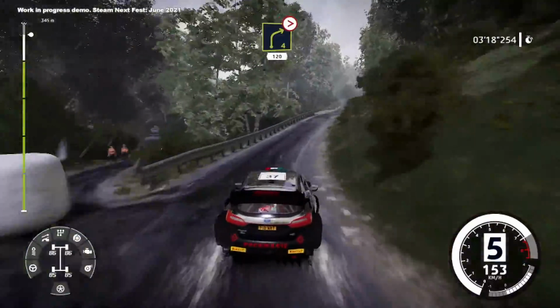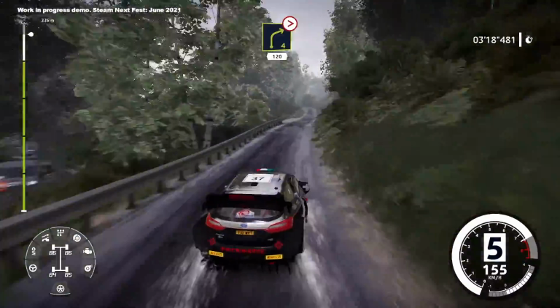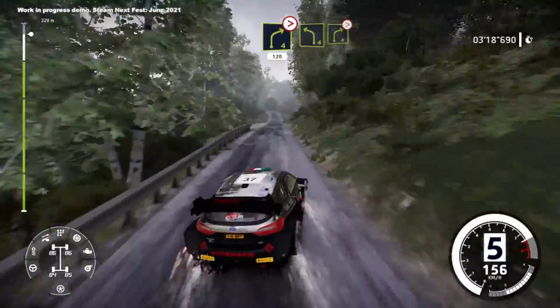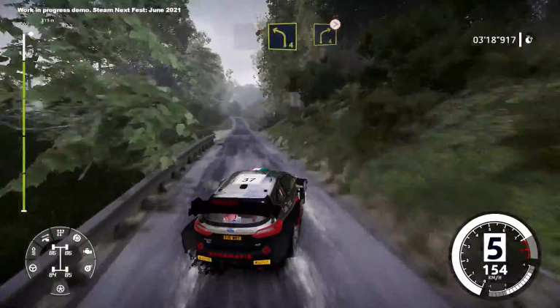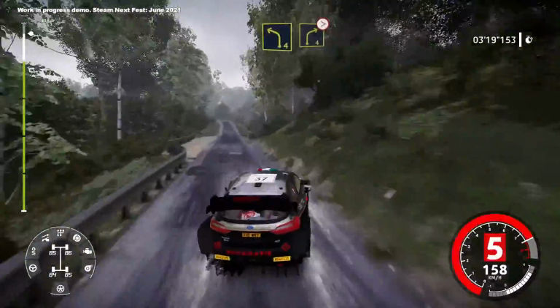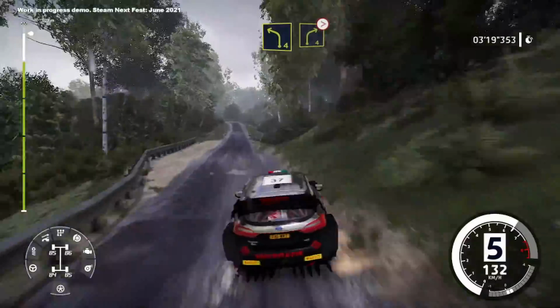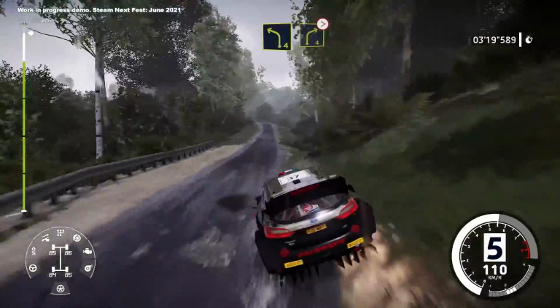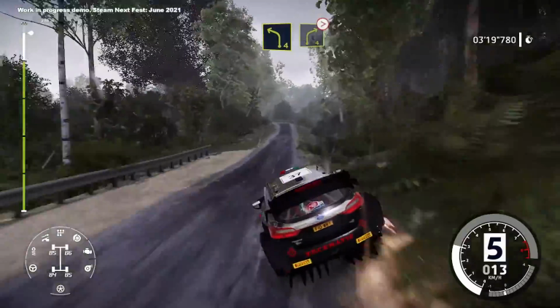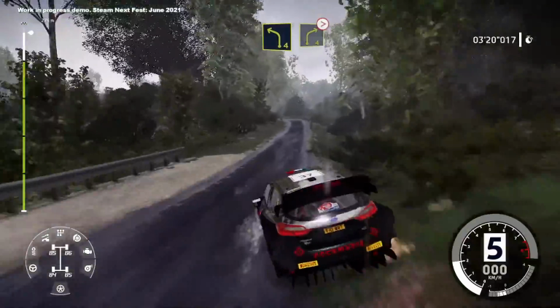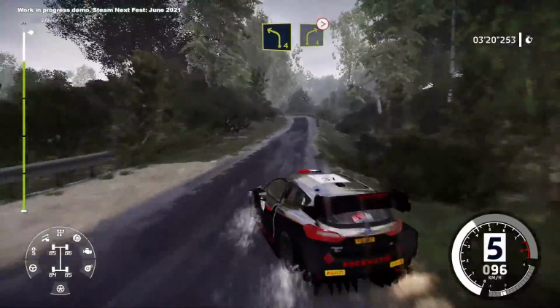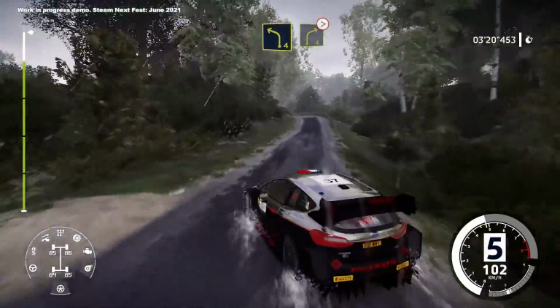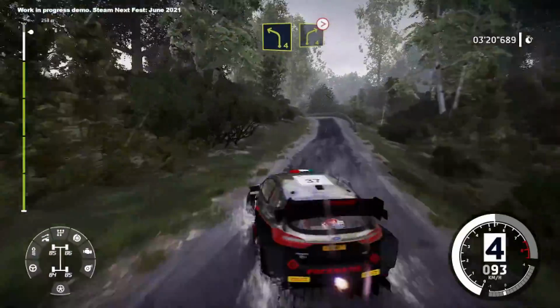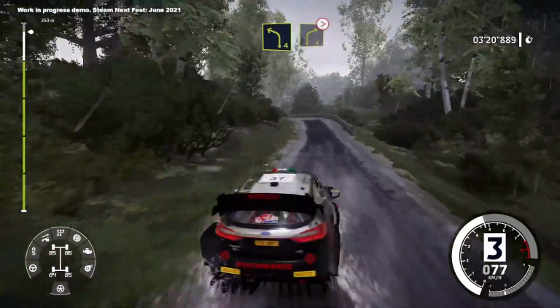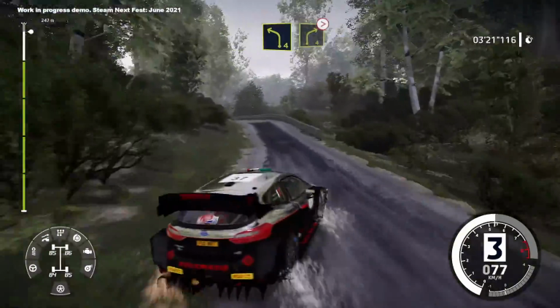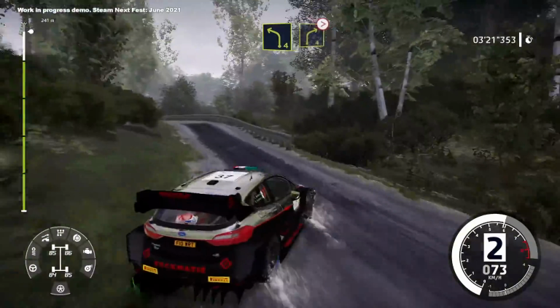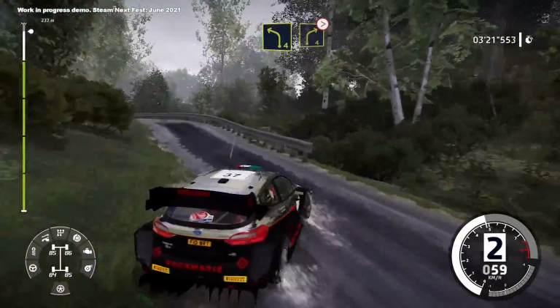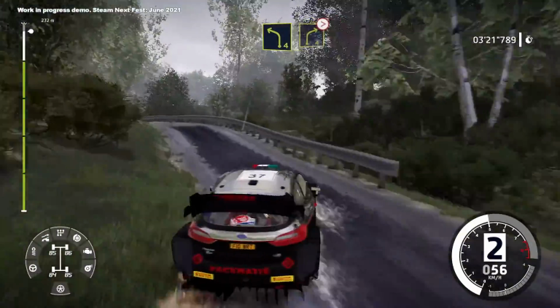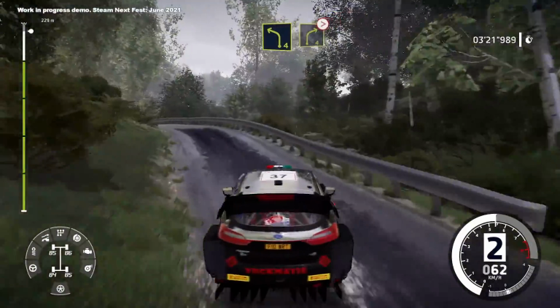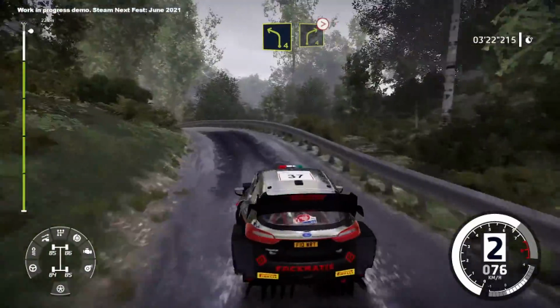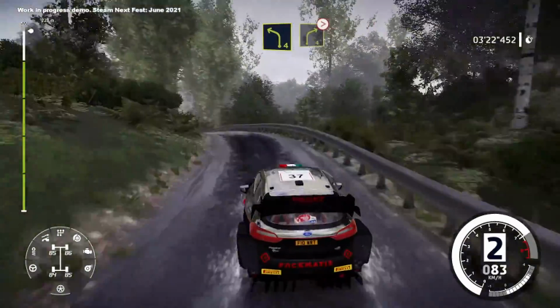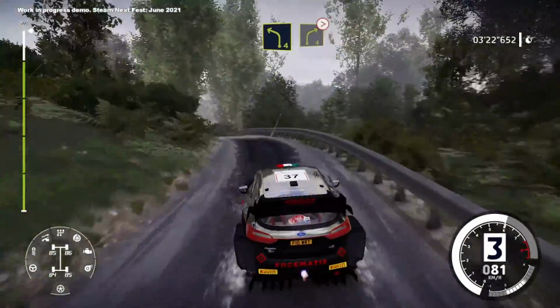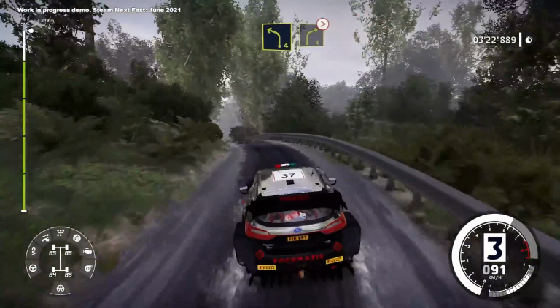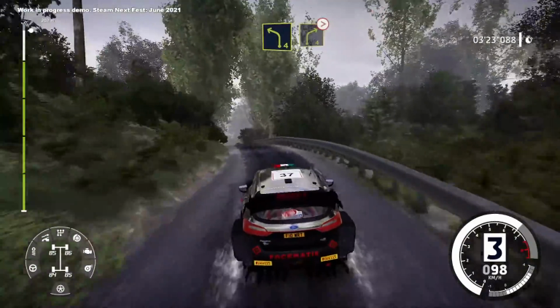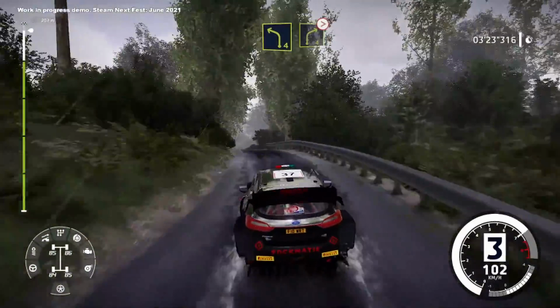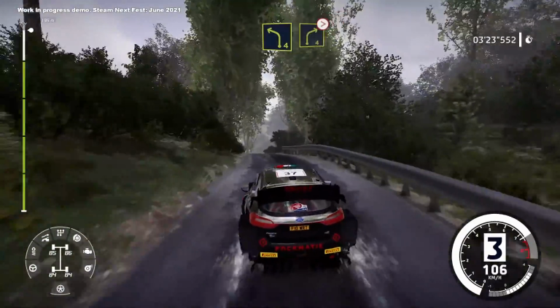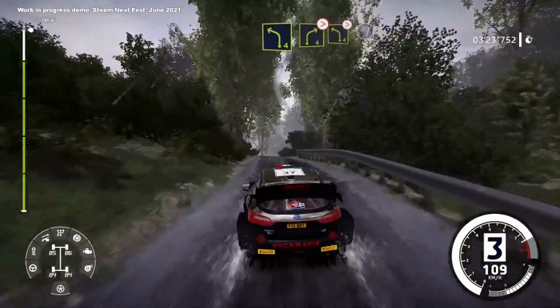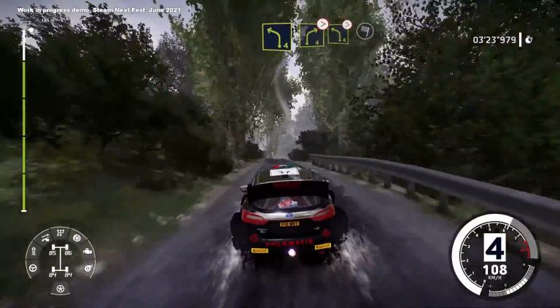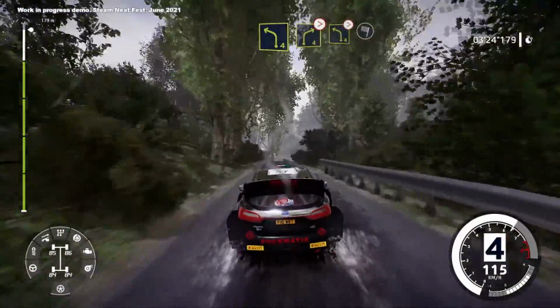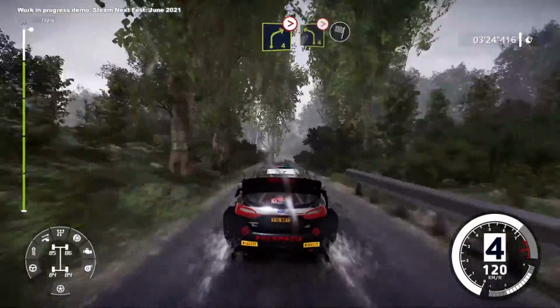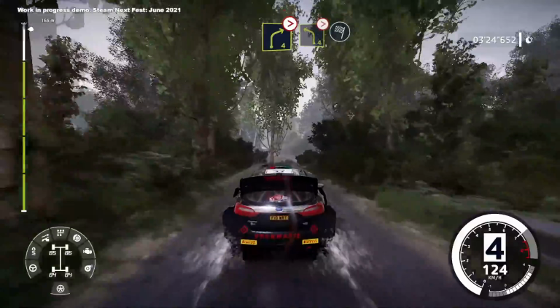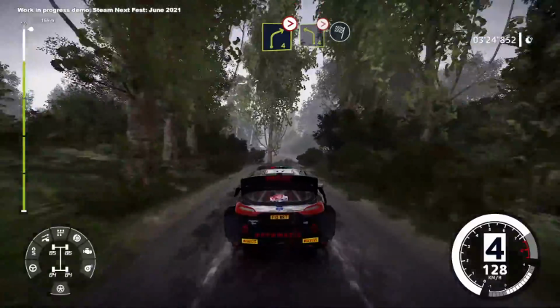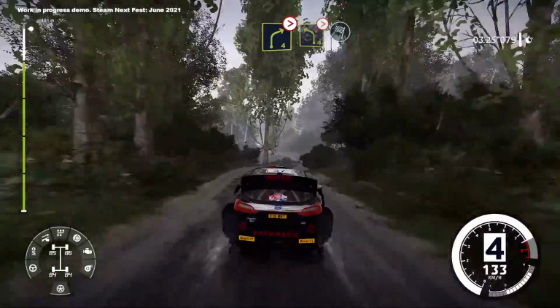Left 4 into right 4 tightens. Left 4 tightens into finish.